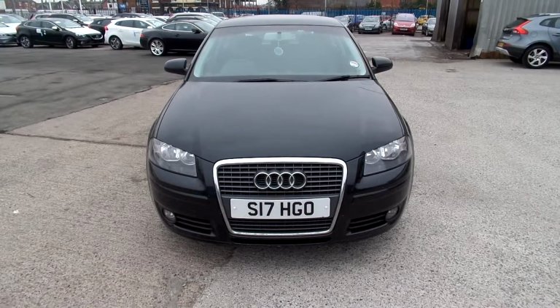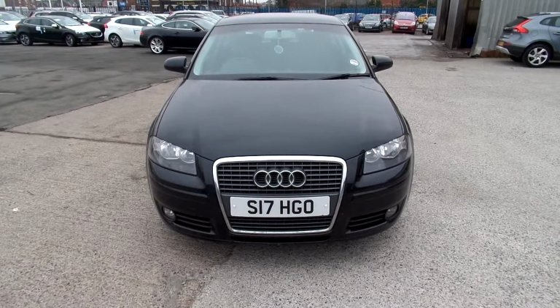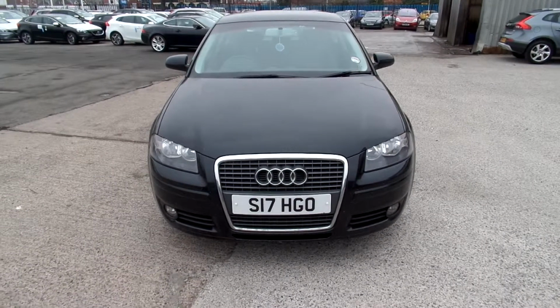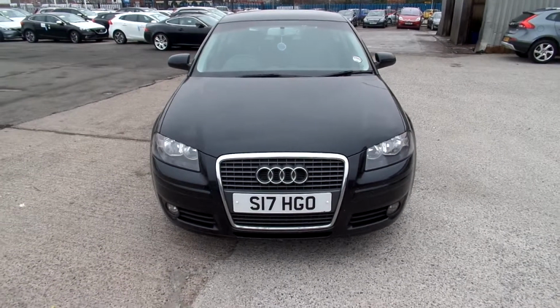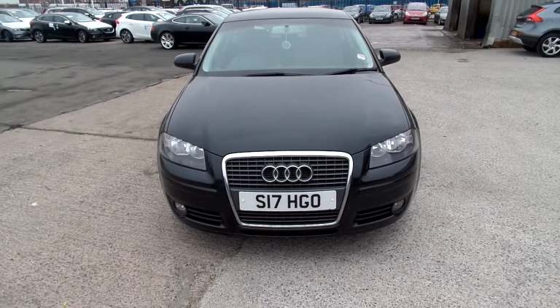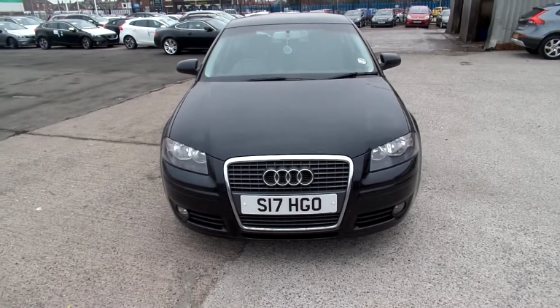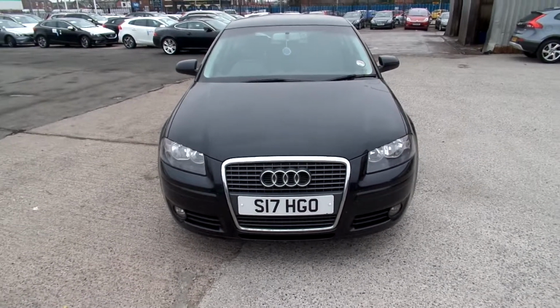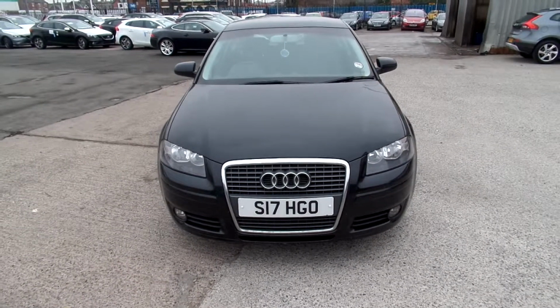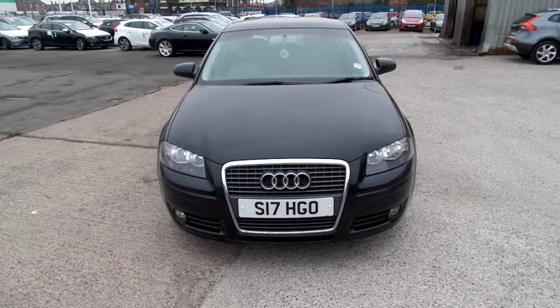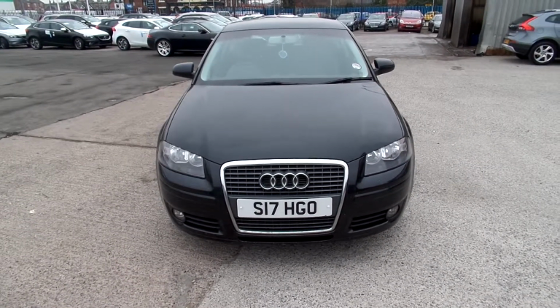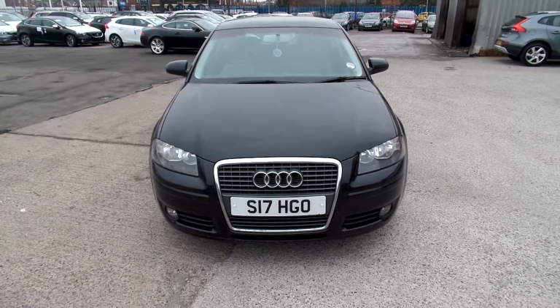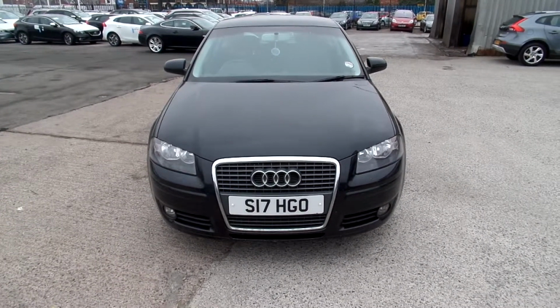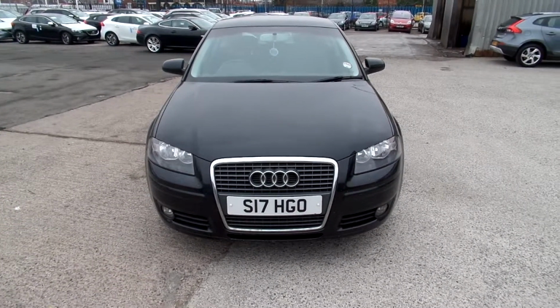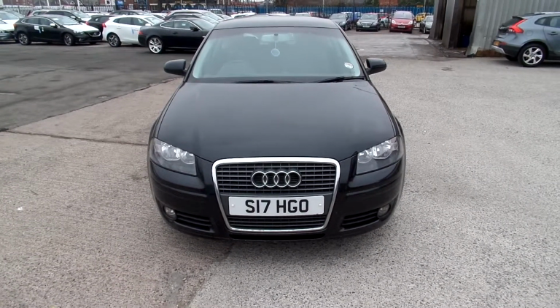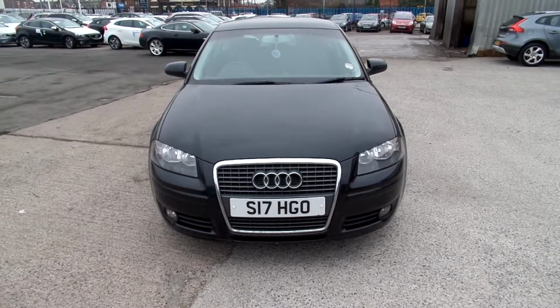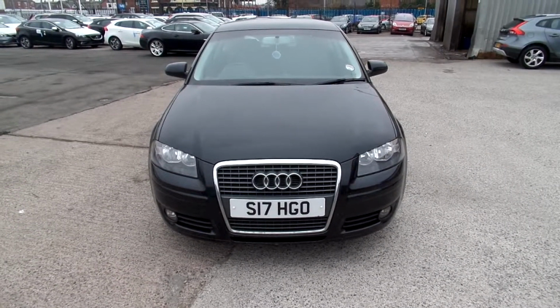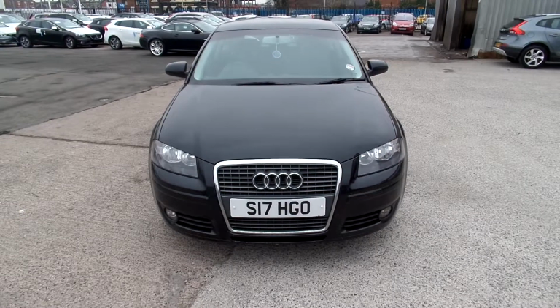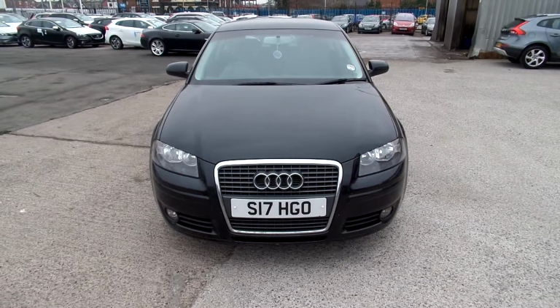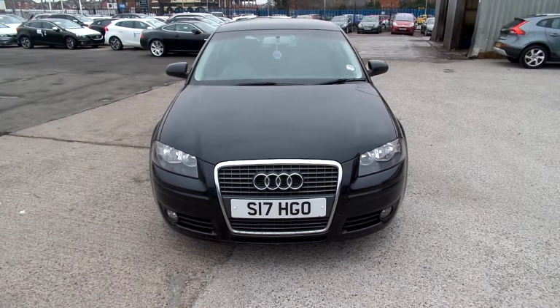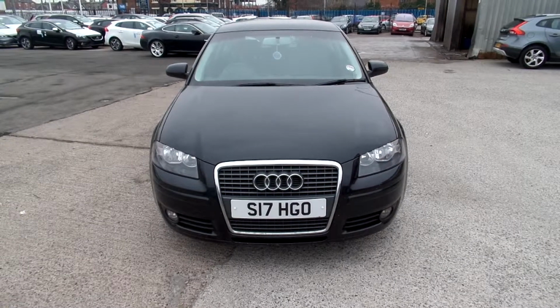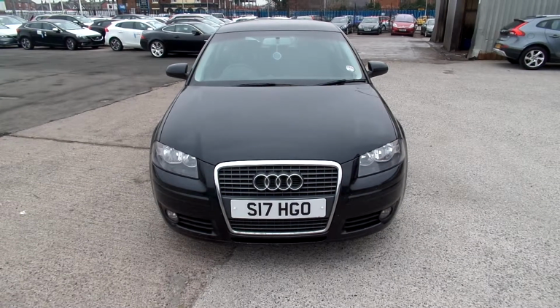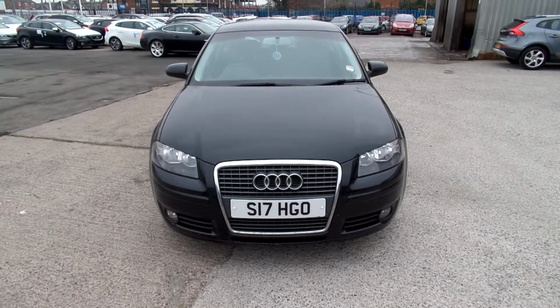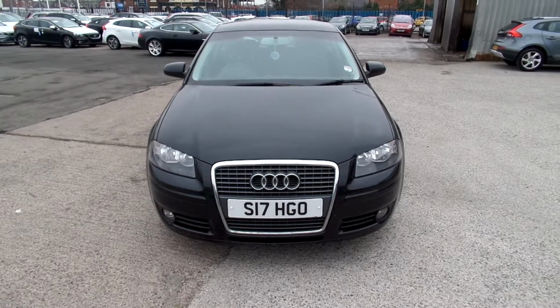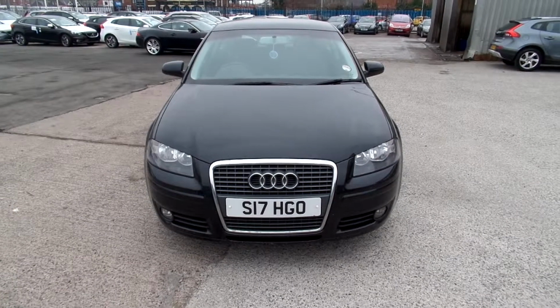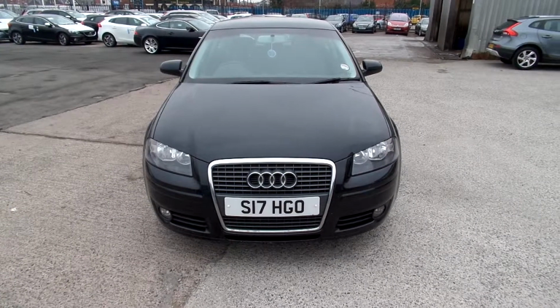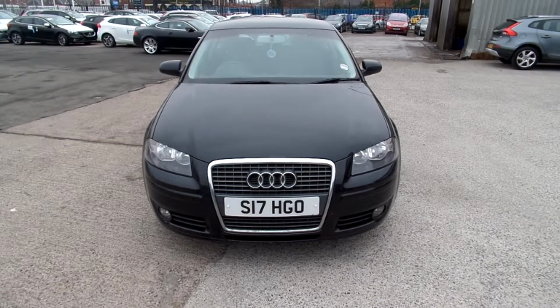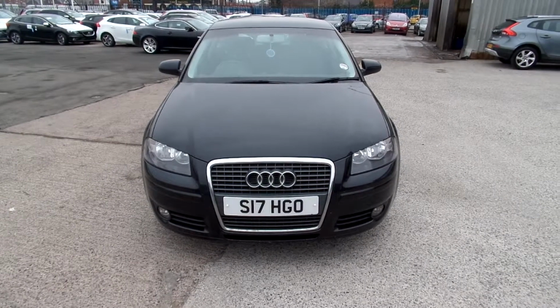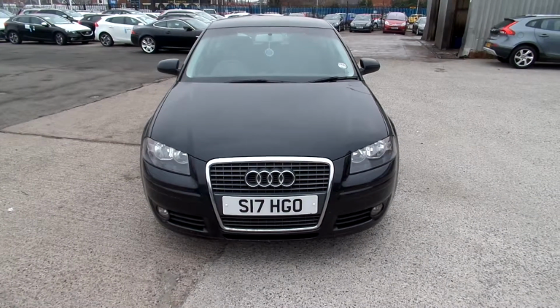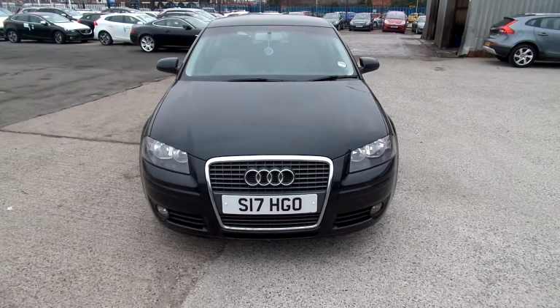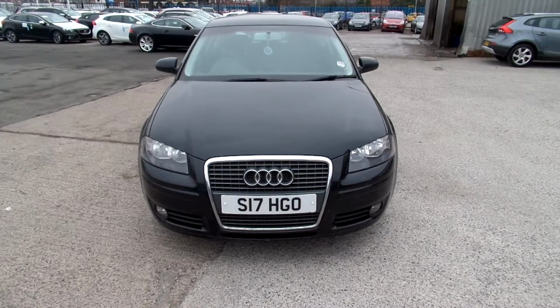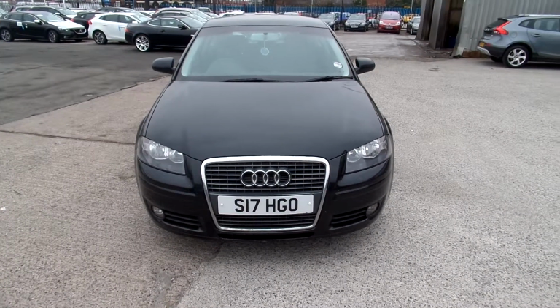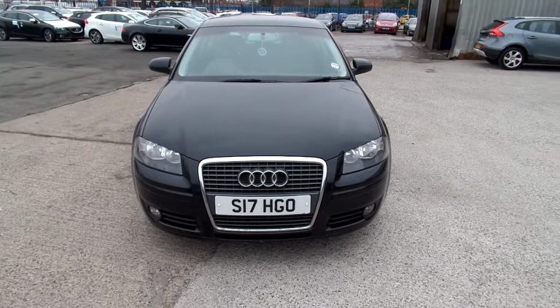Hello and welcome to Warrington Ride Route Volvo. Today we have a 2005 registered Audi A3. It's a petrol, it's a sport, it's a manual and it's in black.